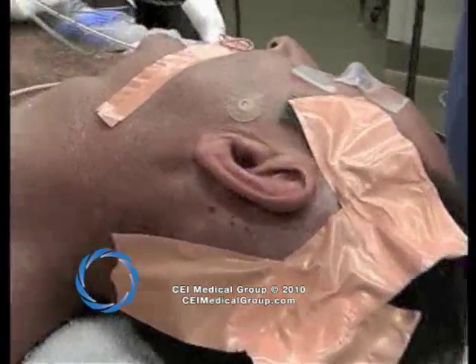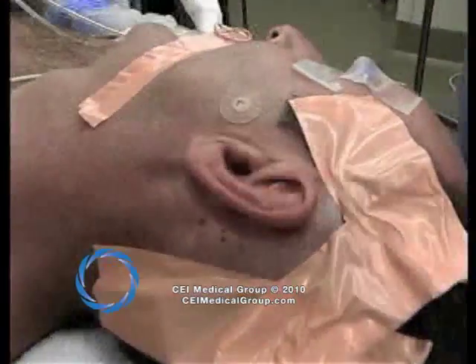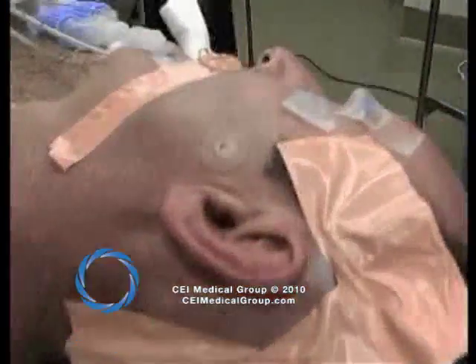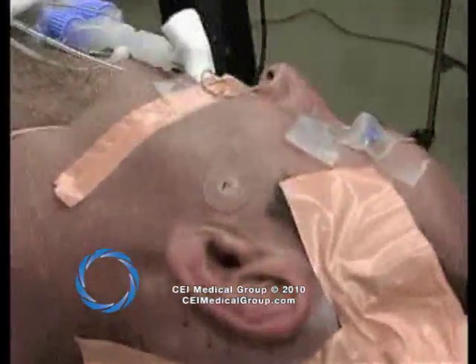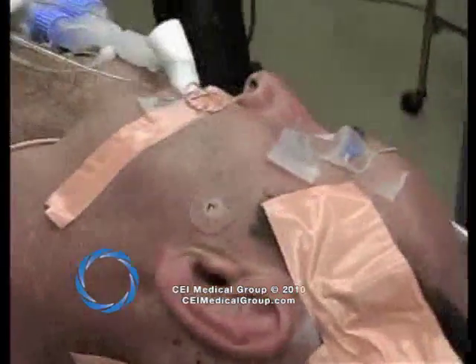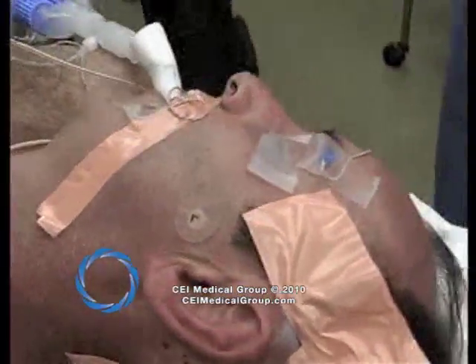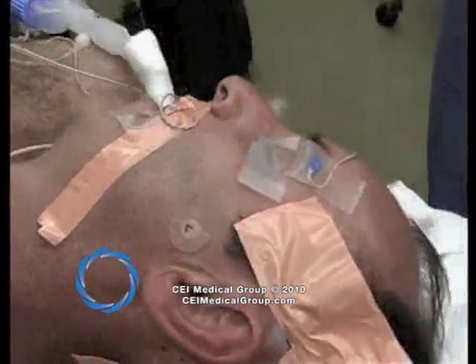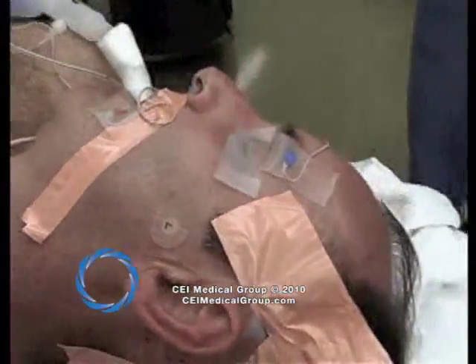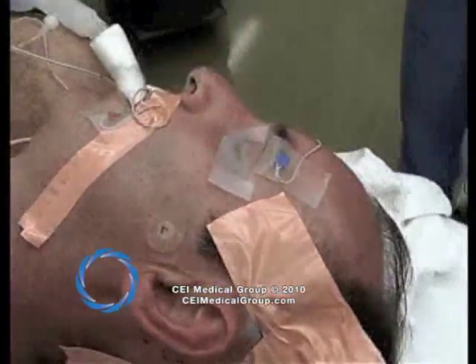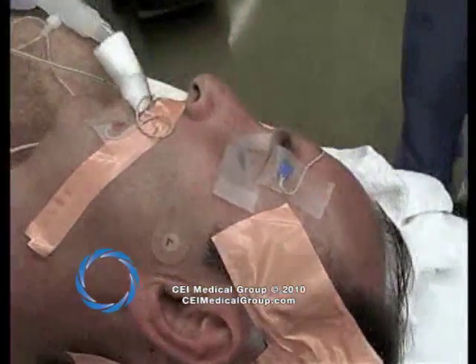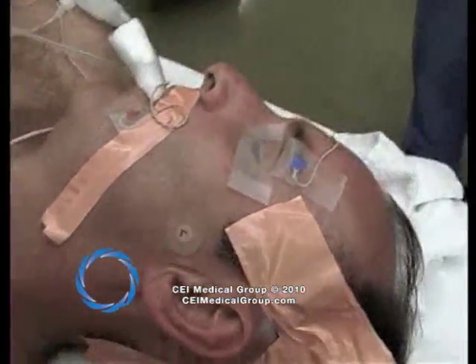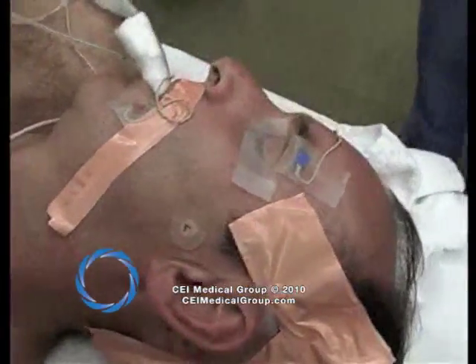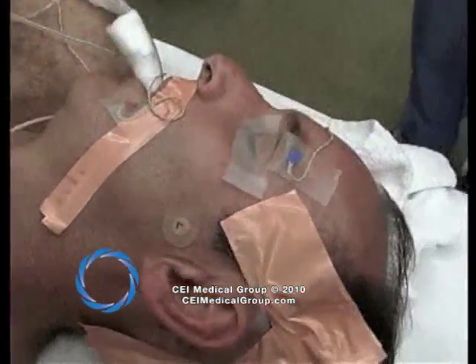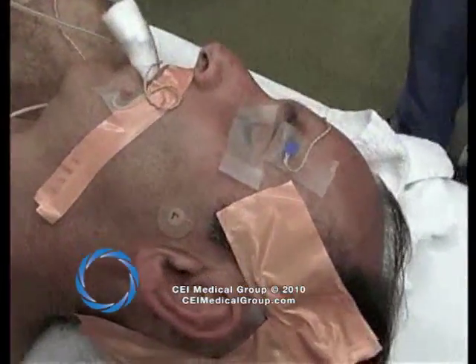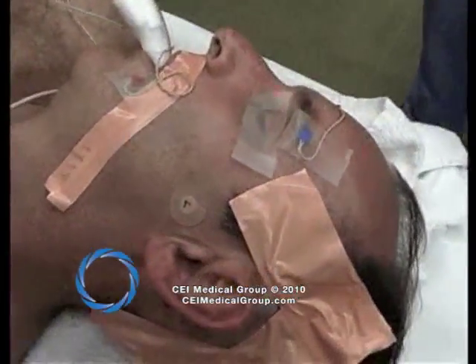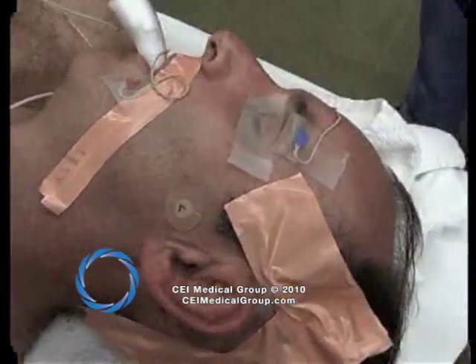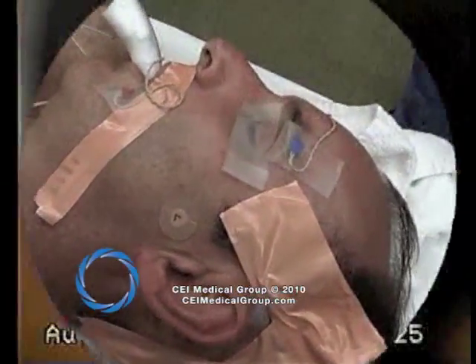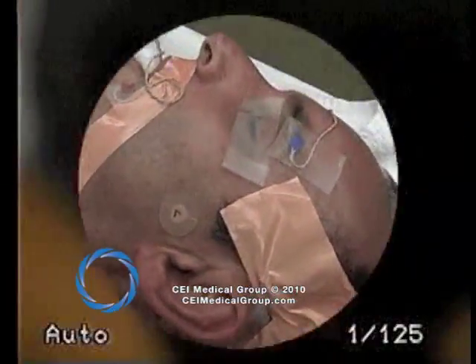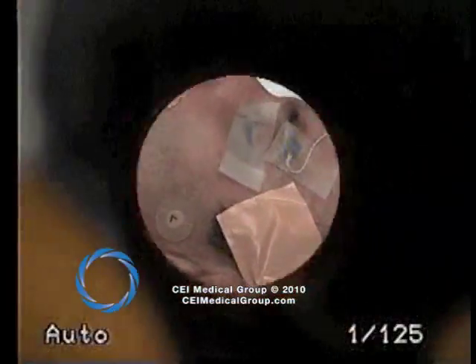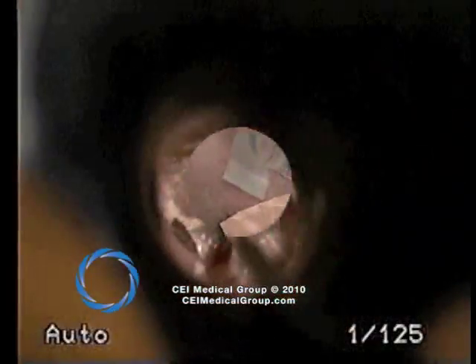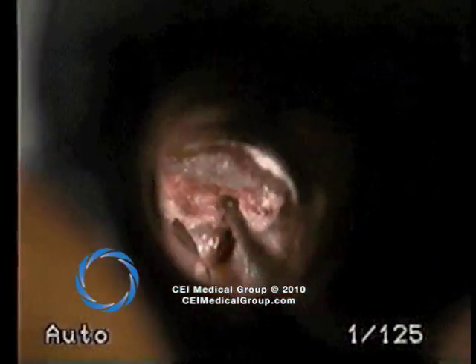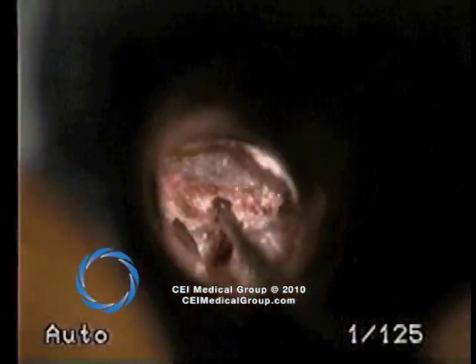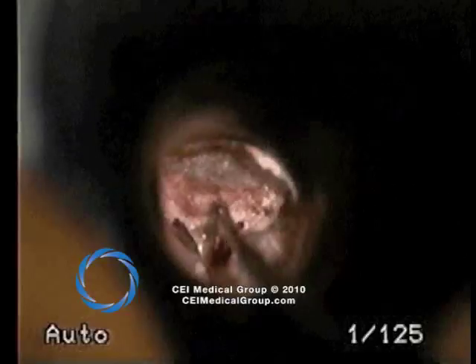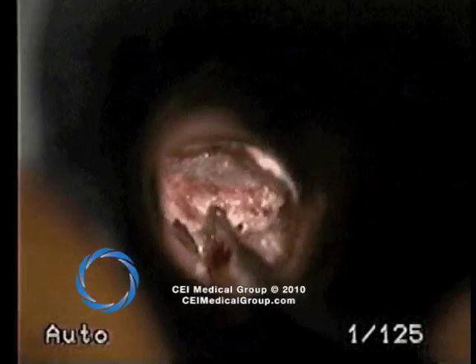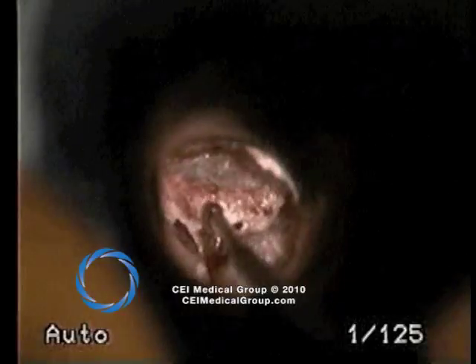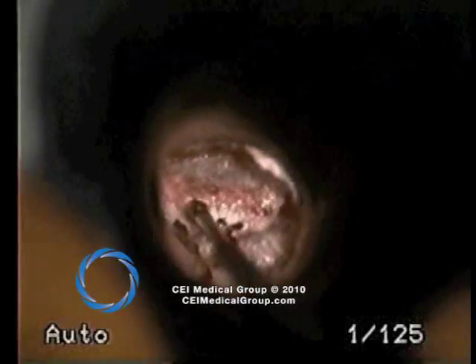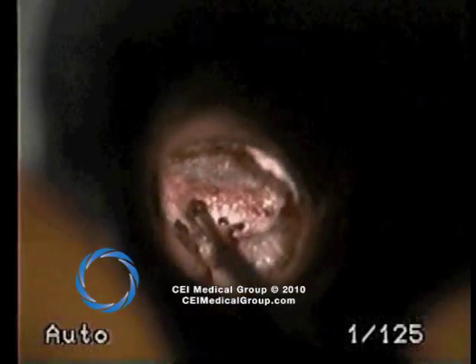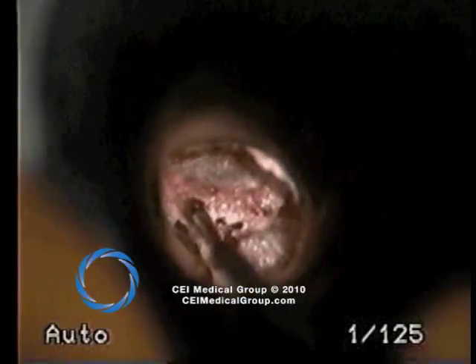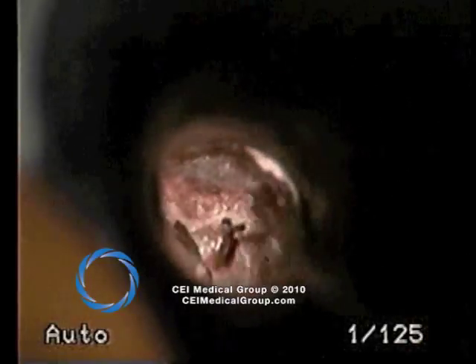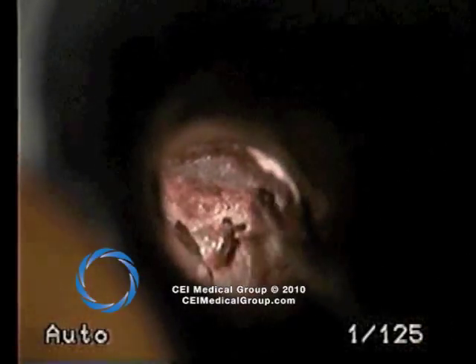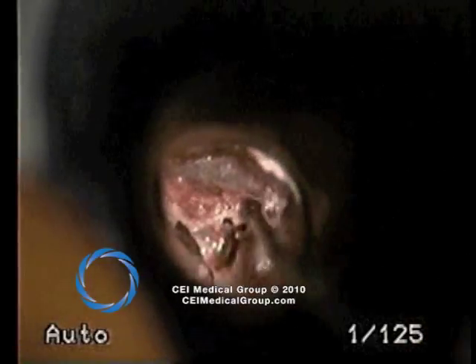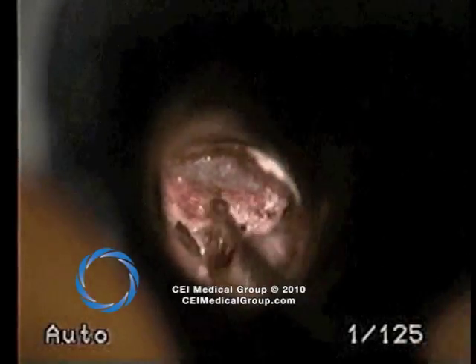You'll notice also that the facial nerve monitor is intact, as over a third of these patients have had dehiscent facial nerves.